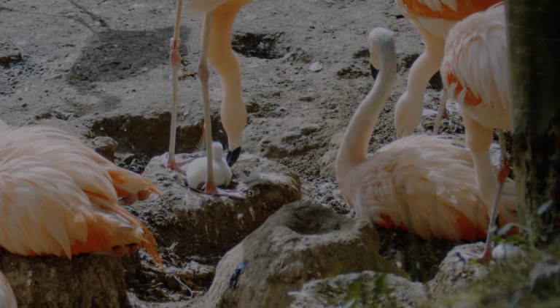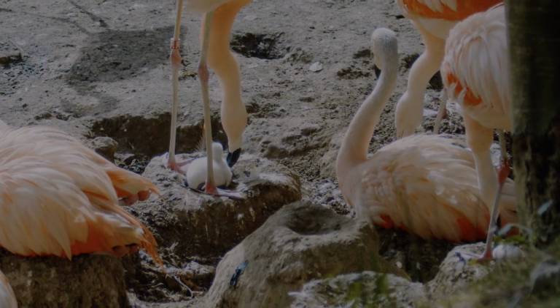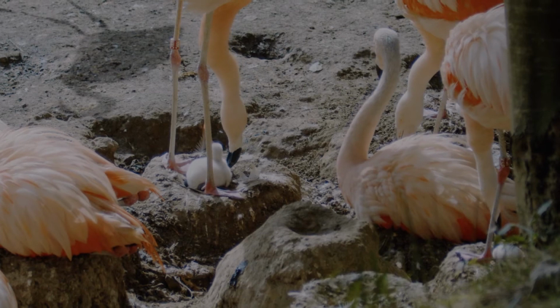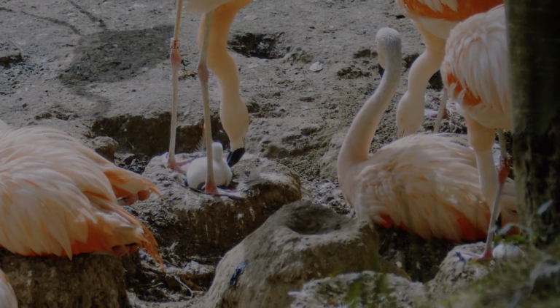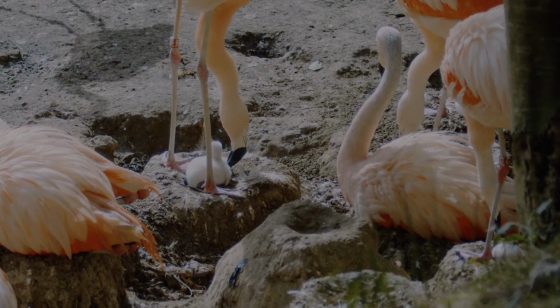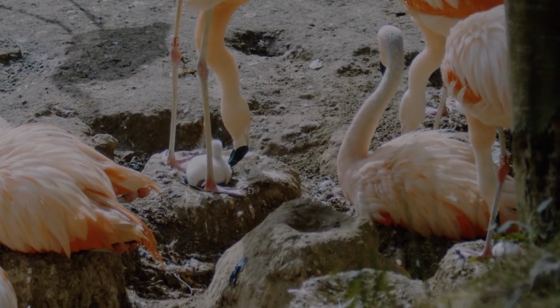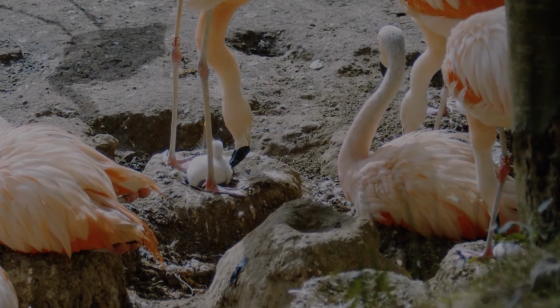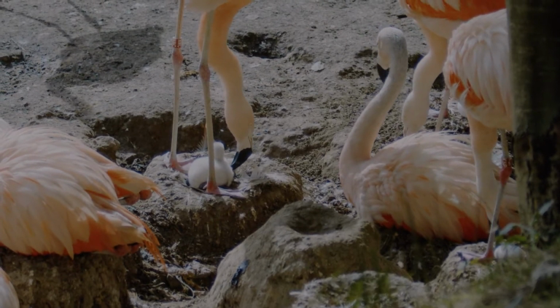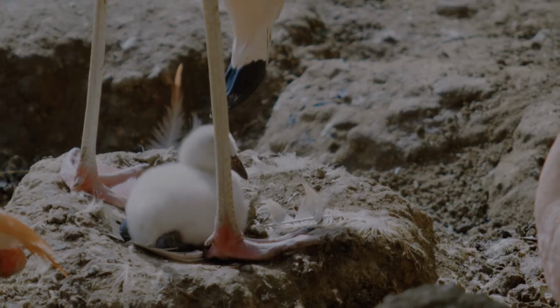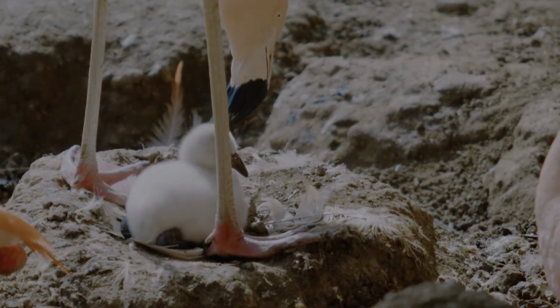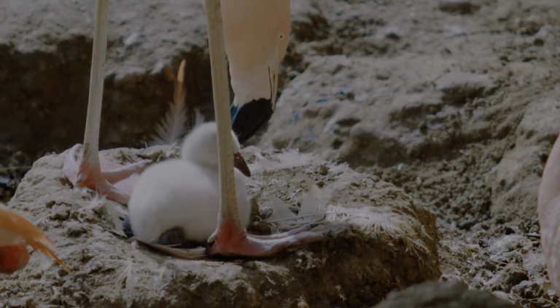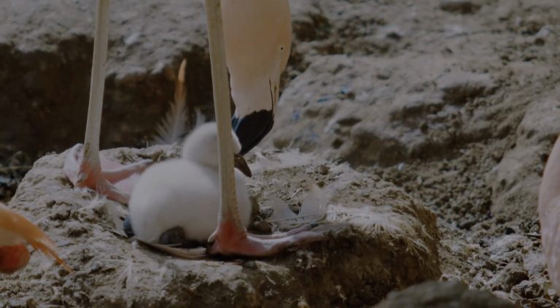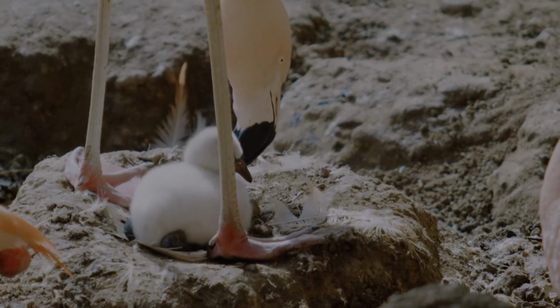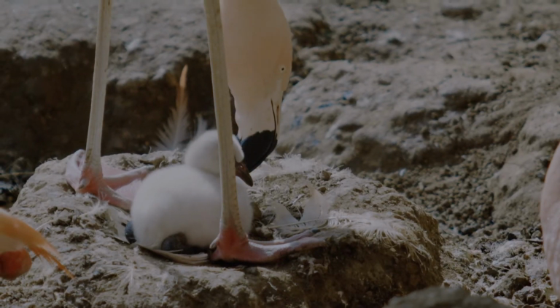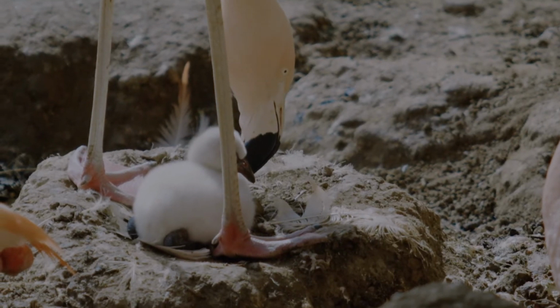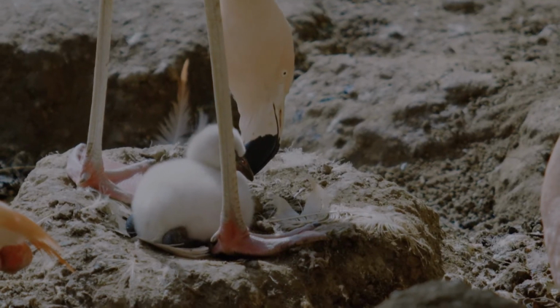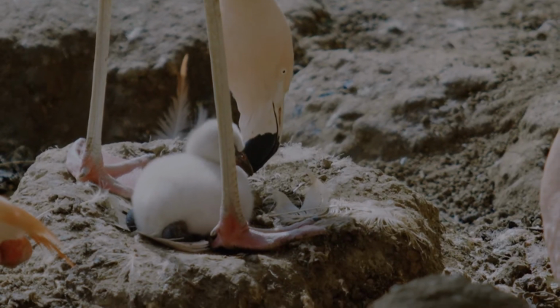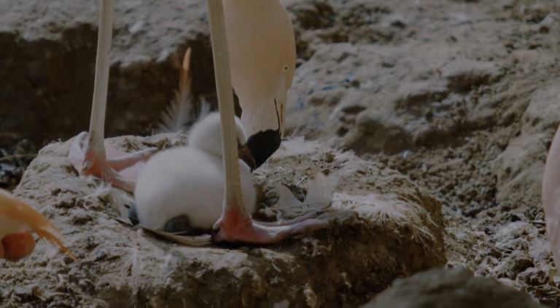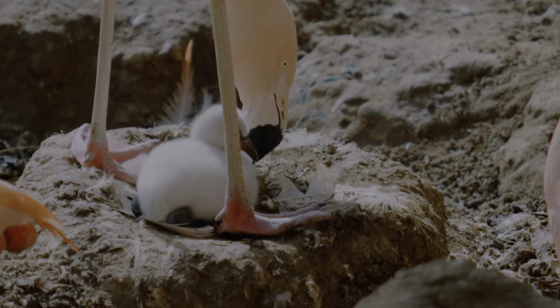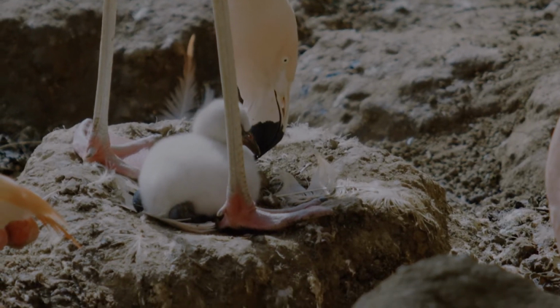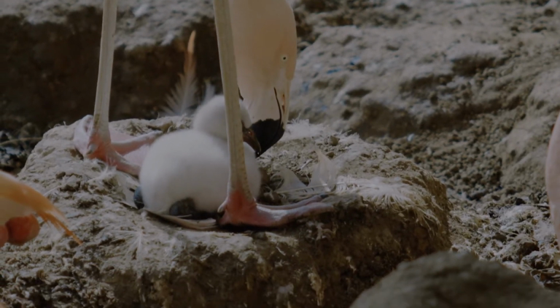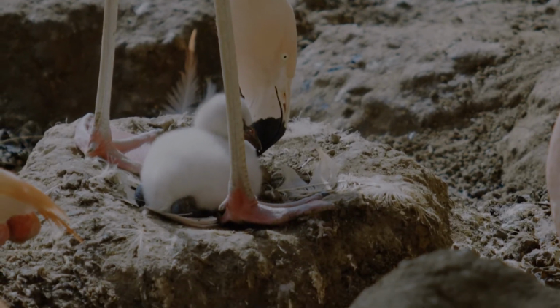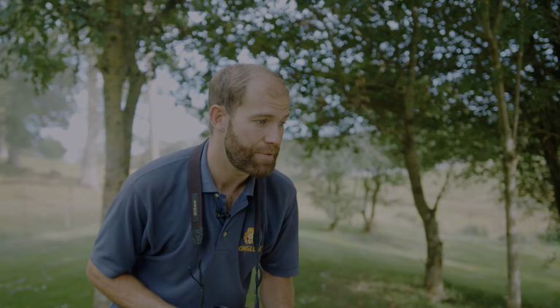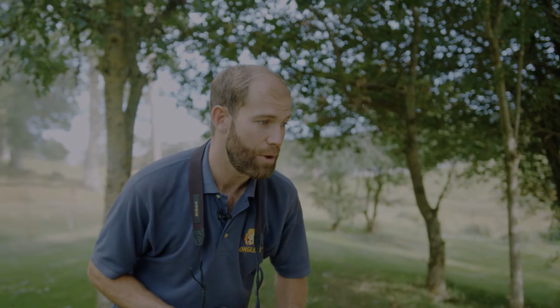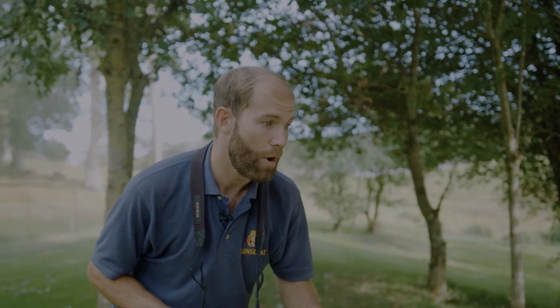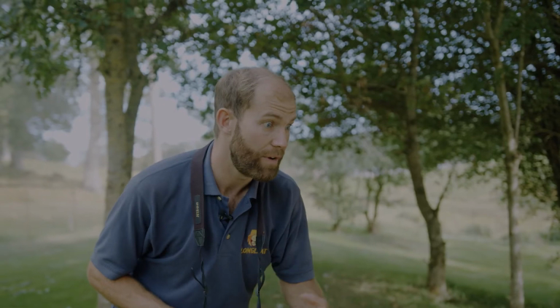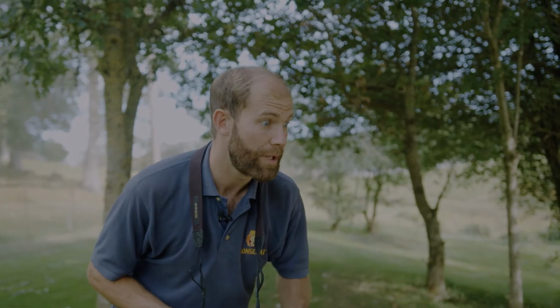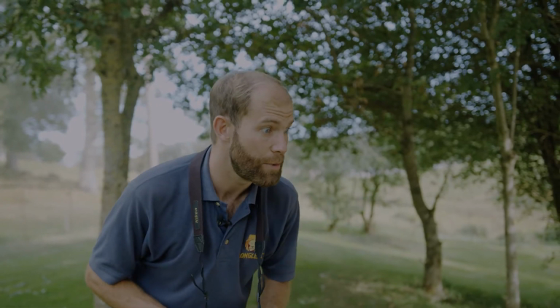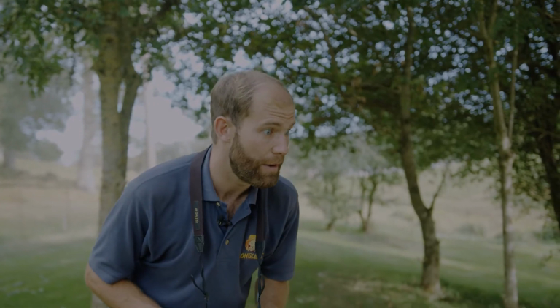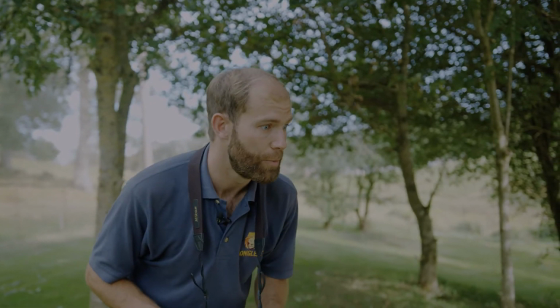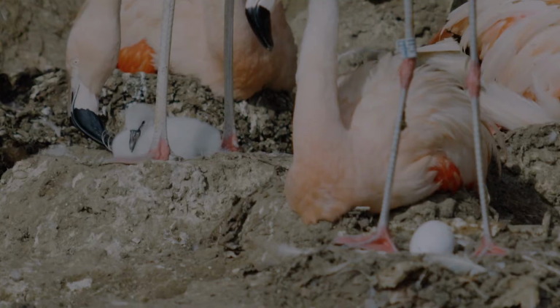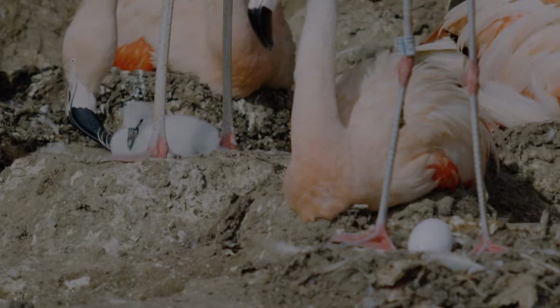With the two chicks that have hatched today, that takes us up to 11 for the year, and there are still about 10 eggs left, so hopefully we can still get a few more as well.